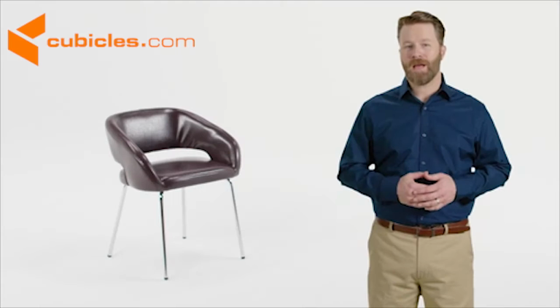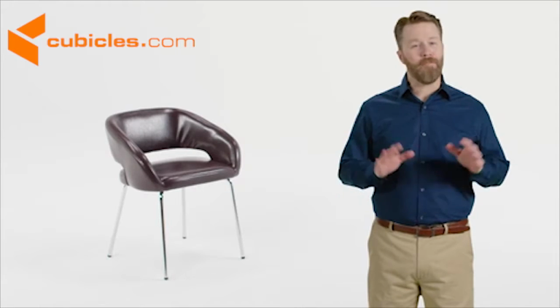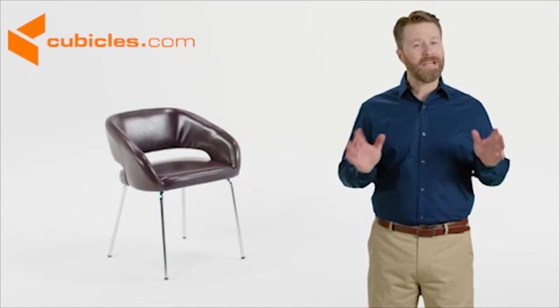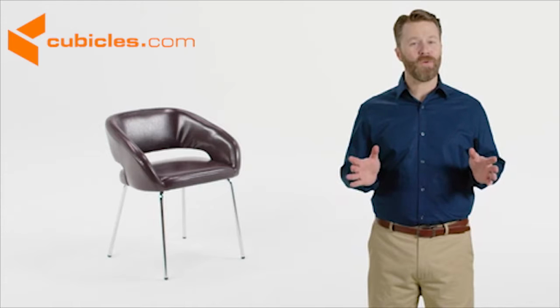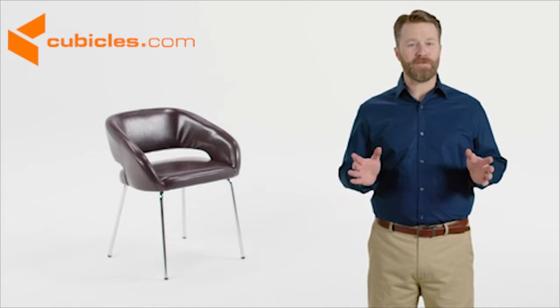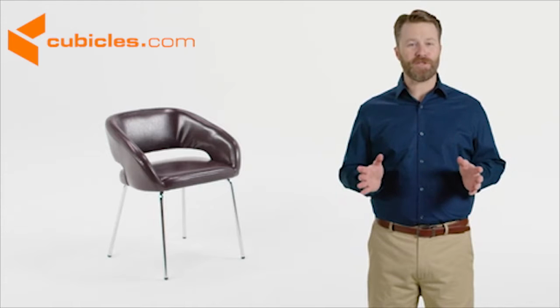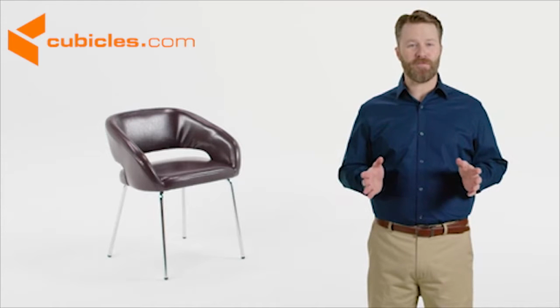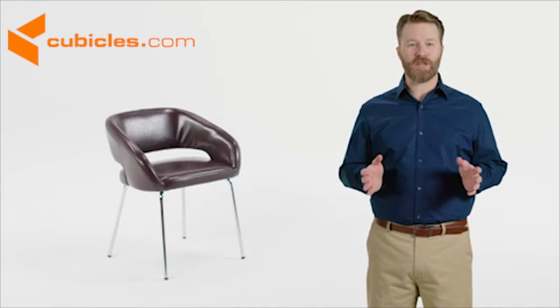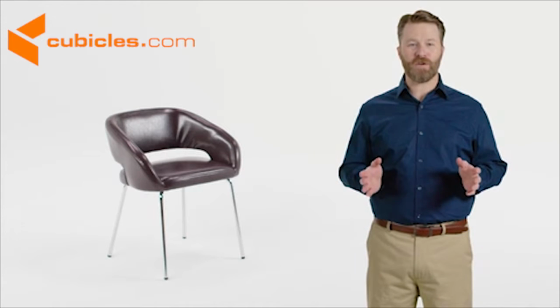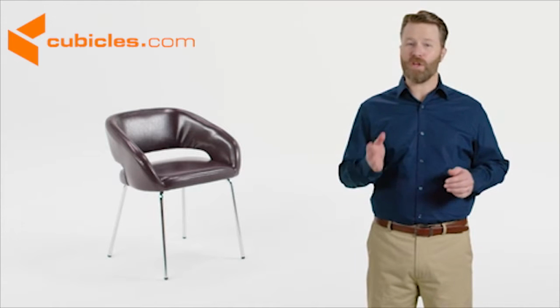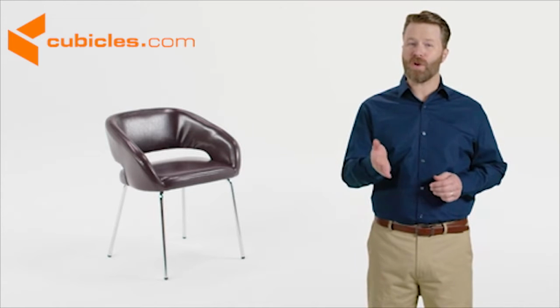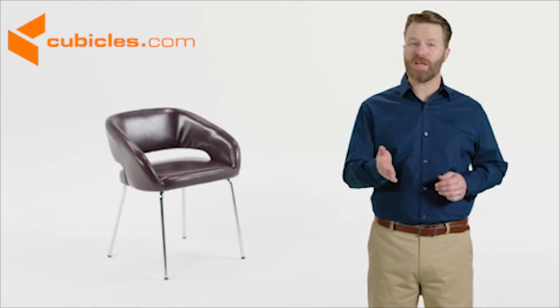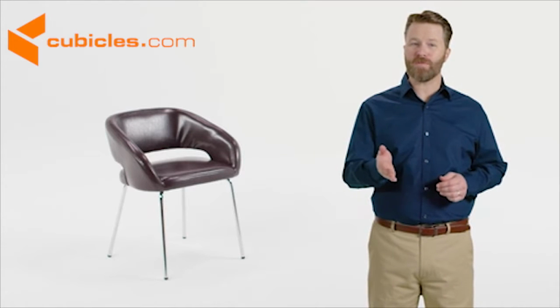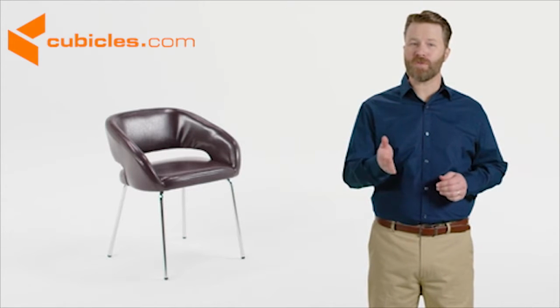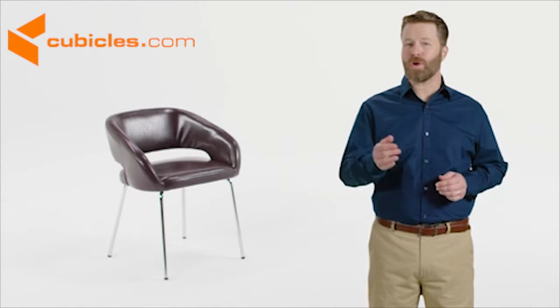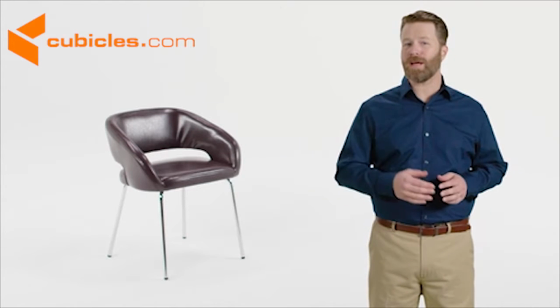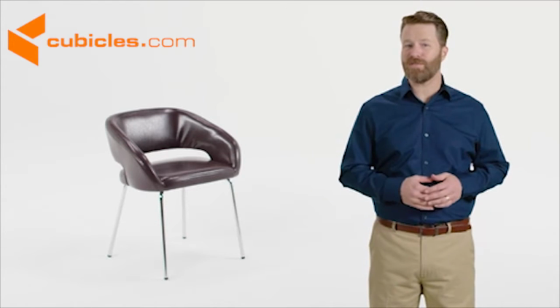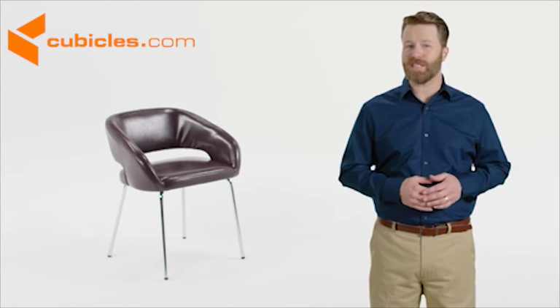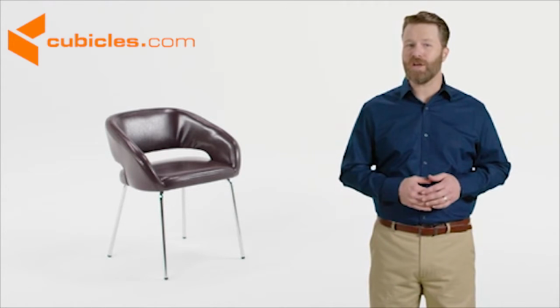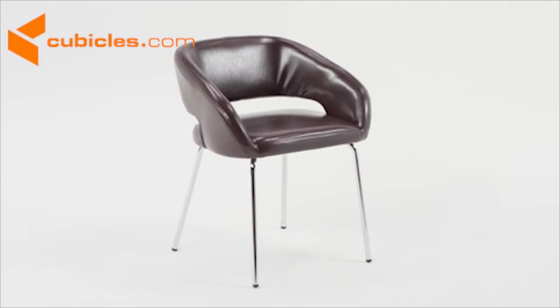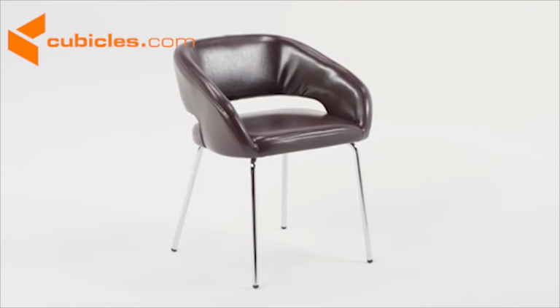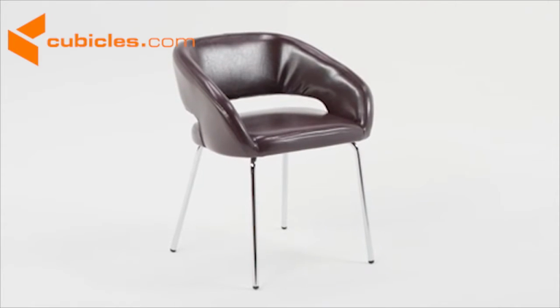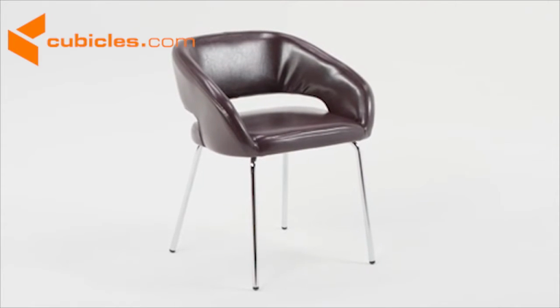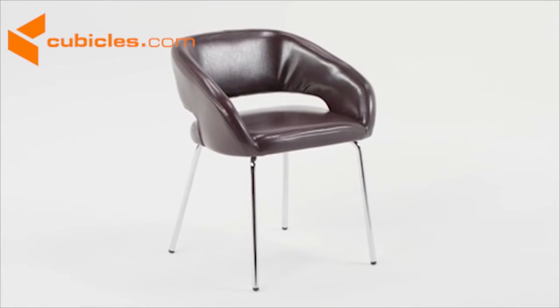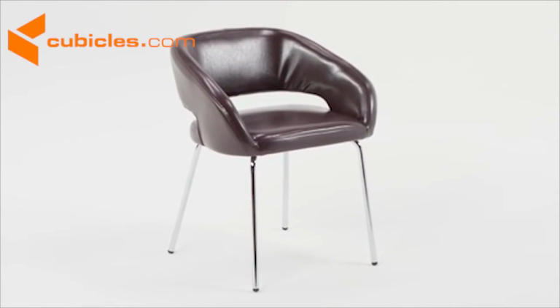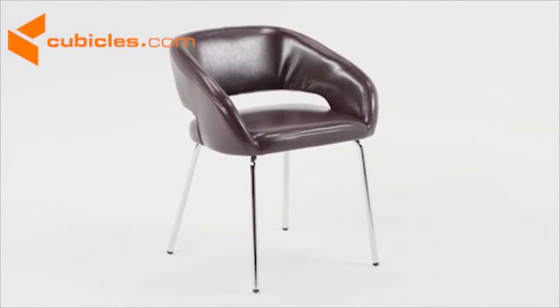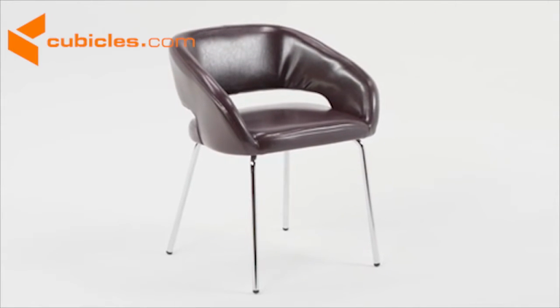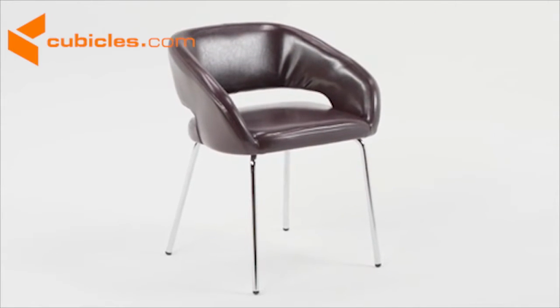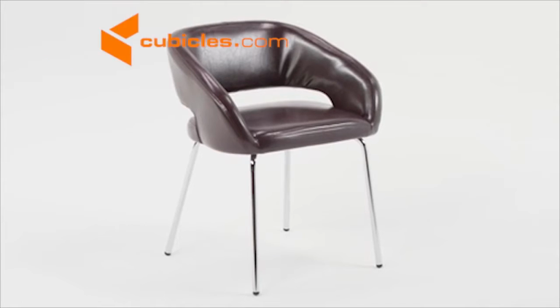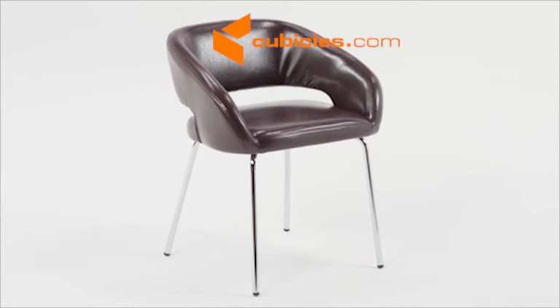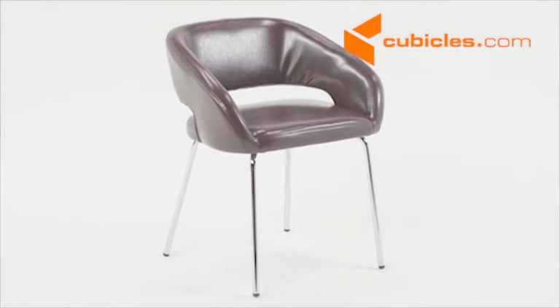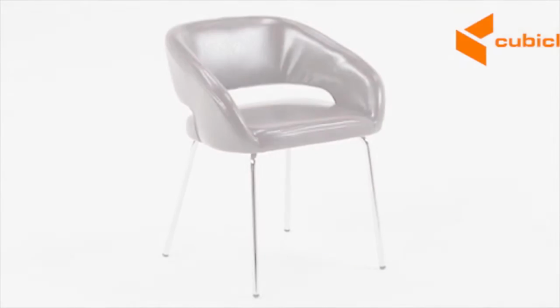Make a great first impression when your customers or clients visit with this attractive and comfortable lounge chair.